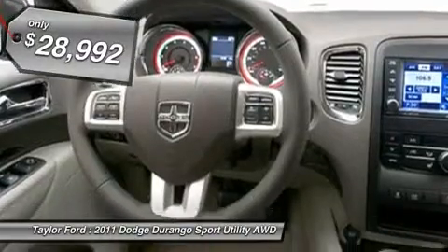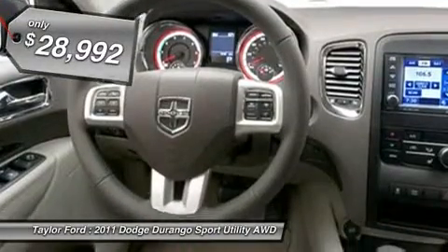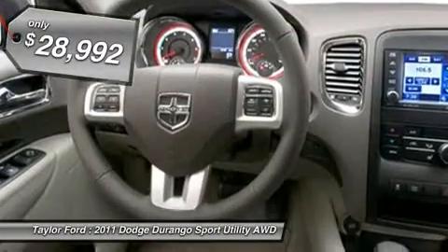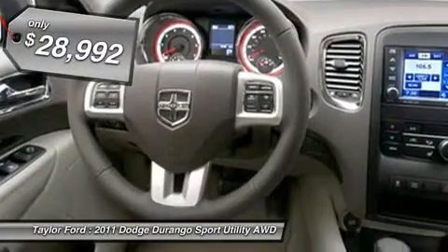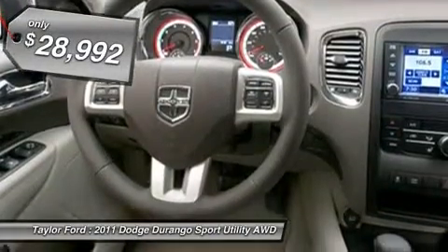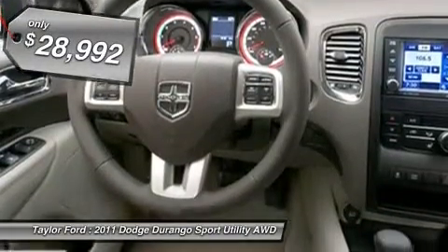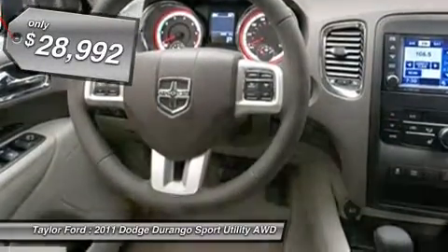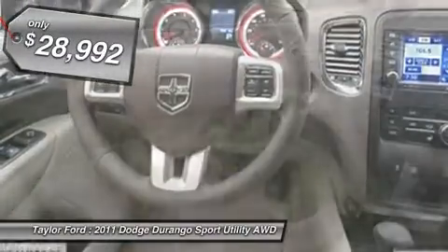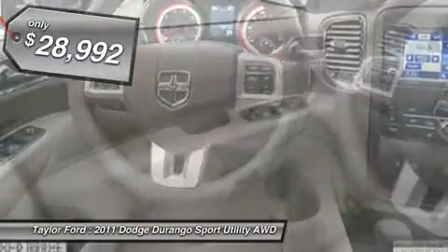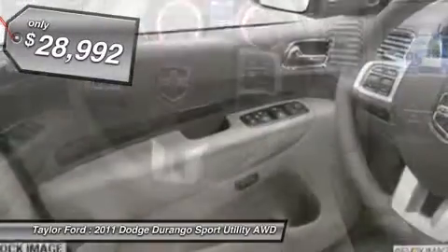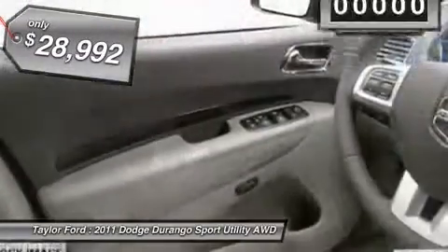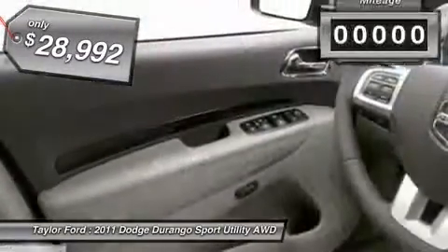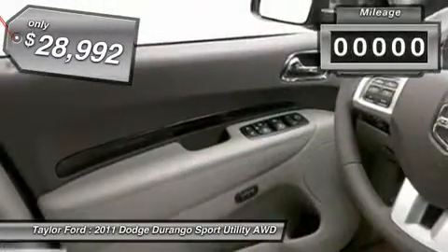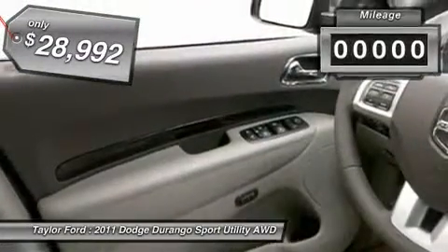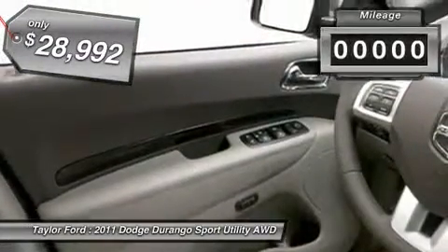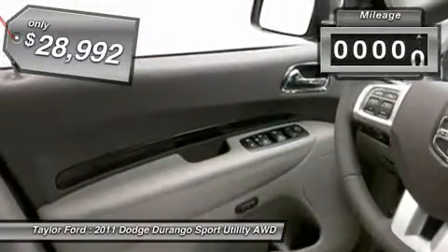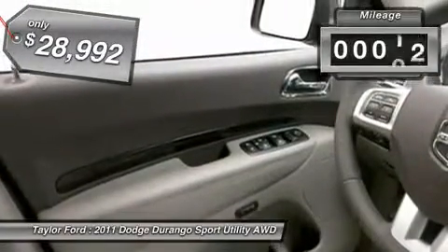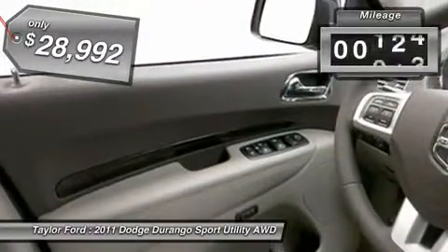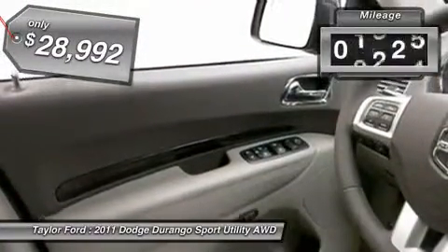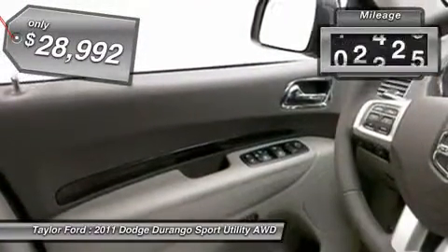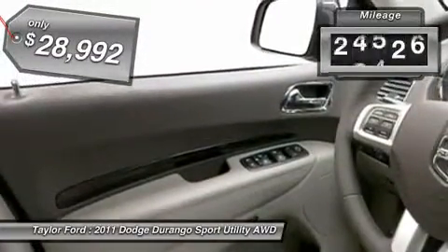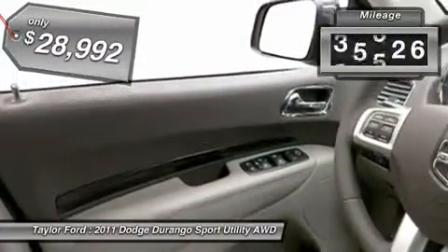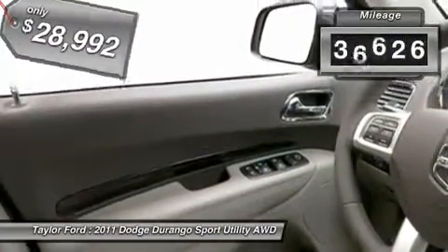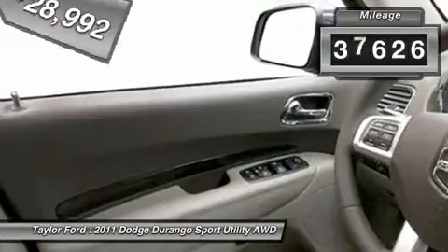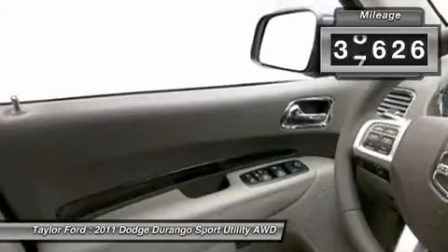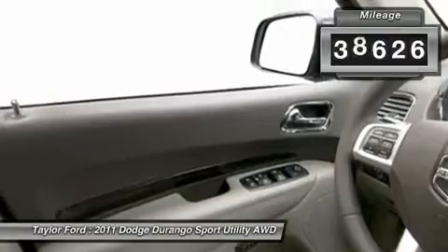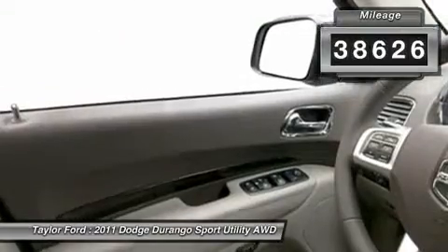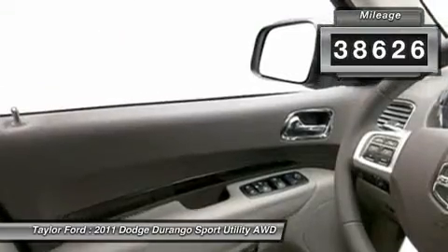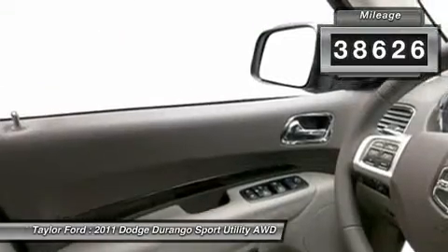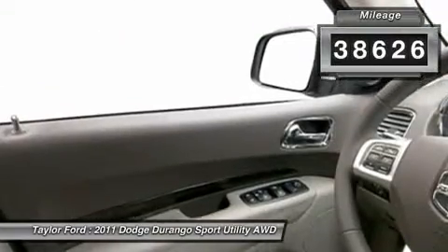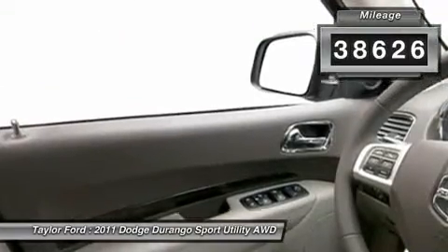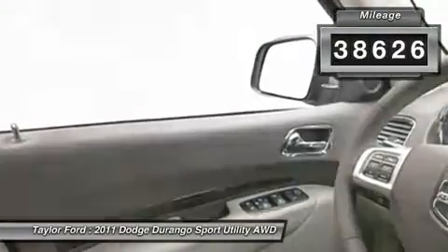It's priced below $30,000, and this vehicle has less than 40,000 miles.